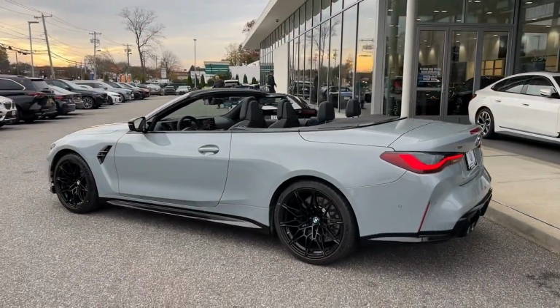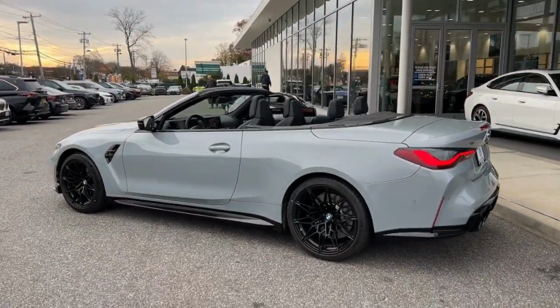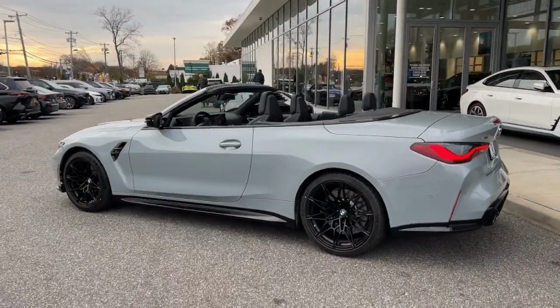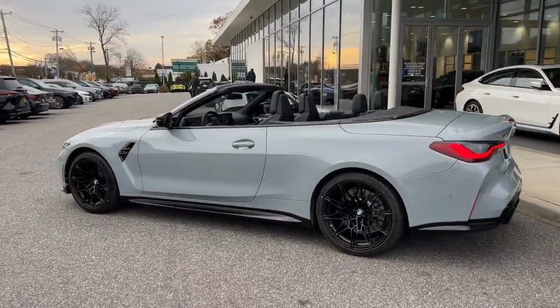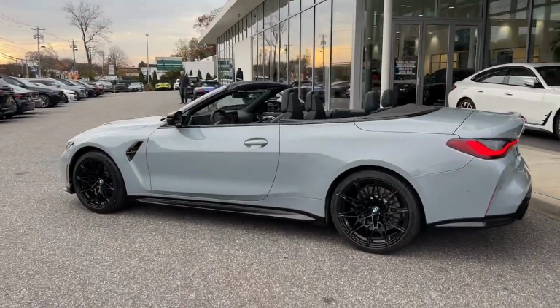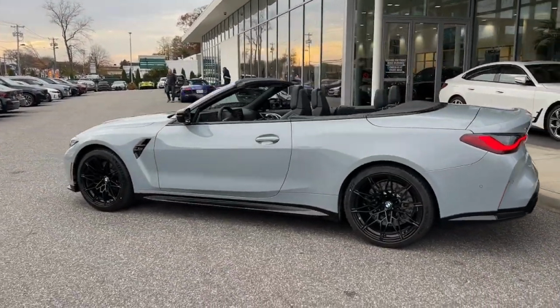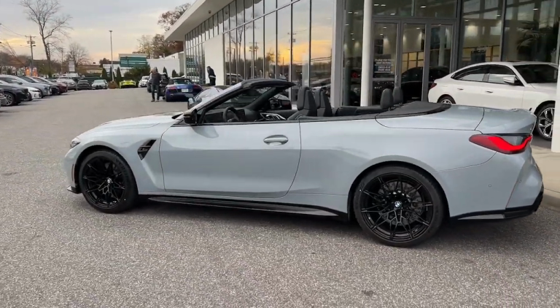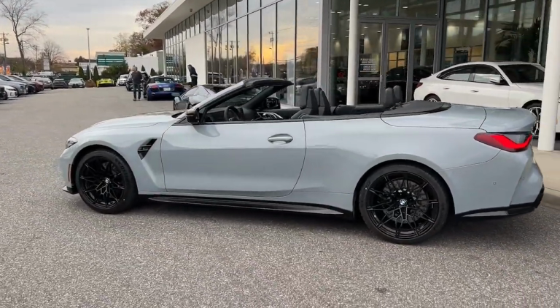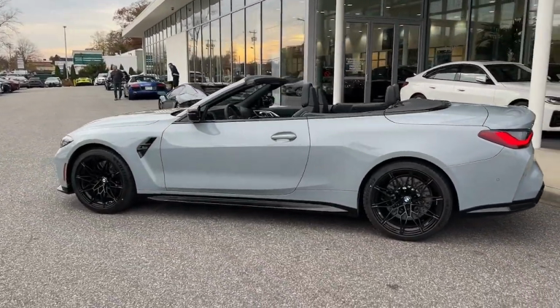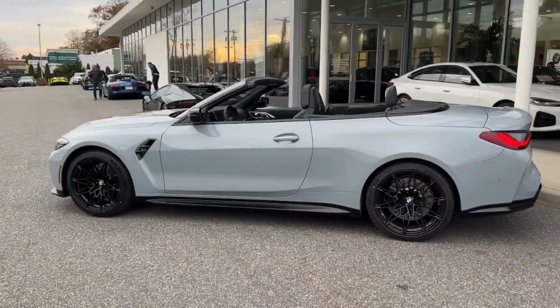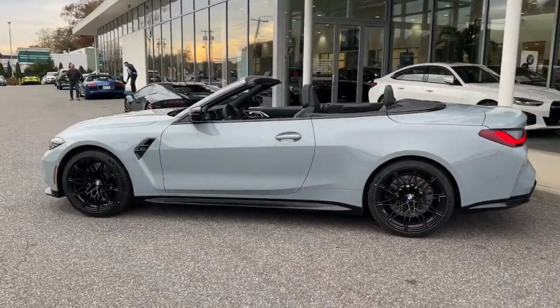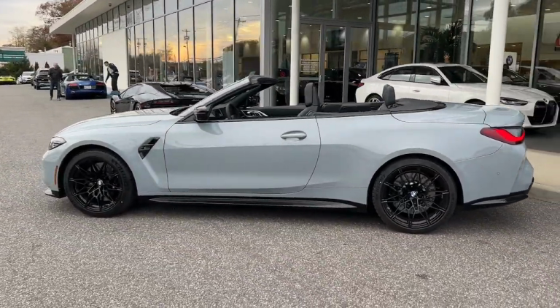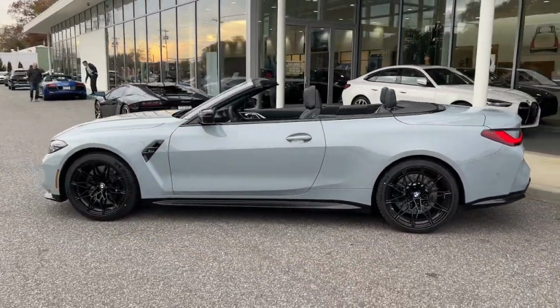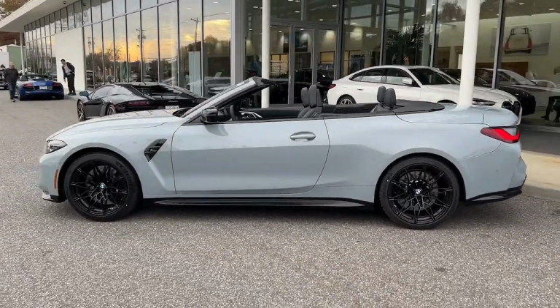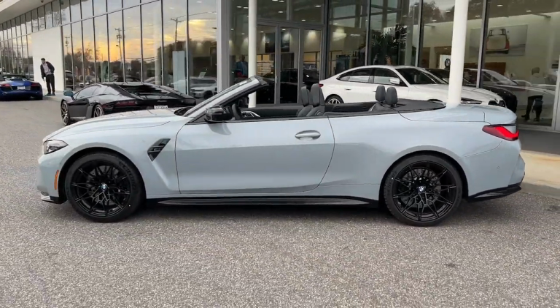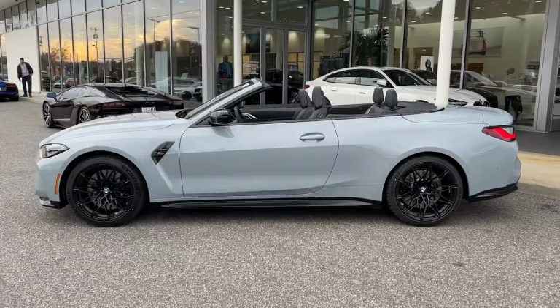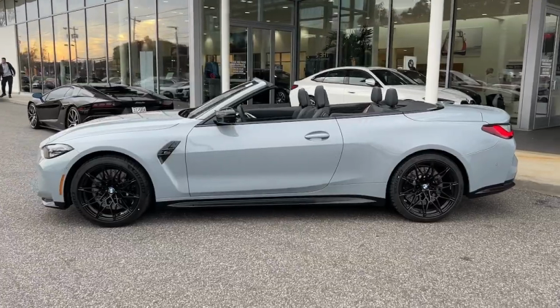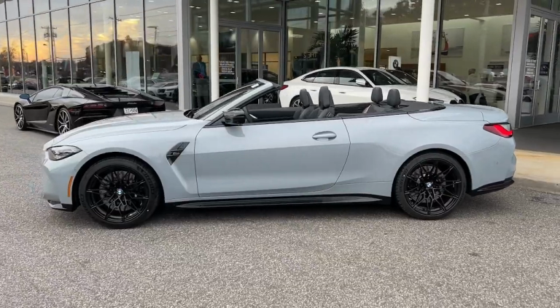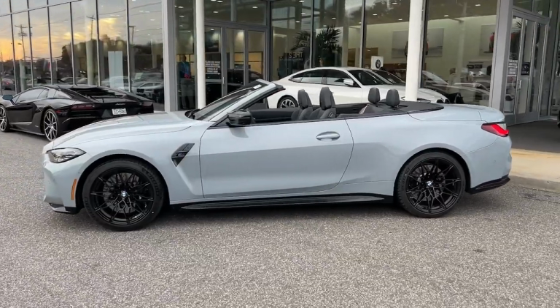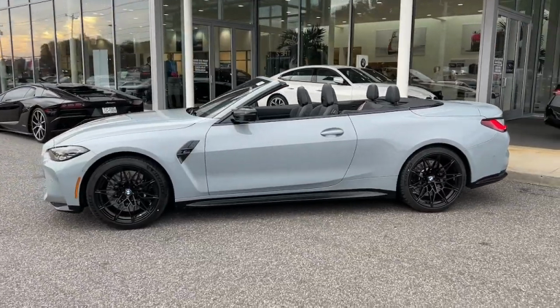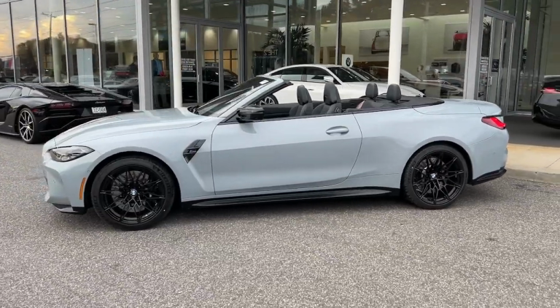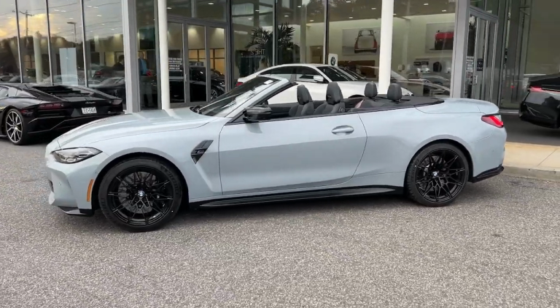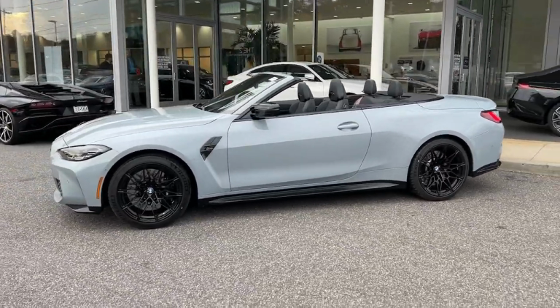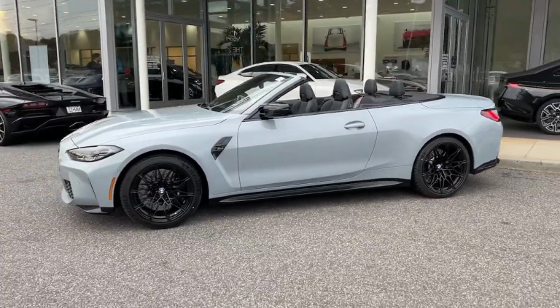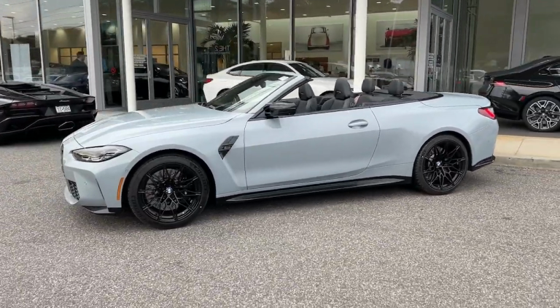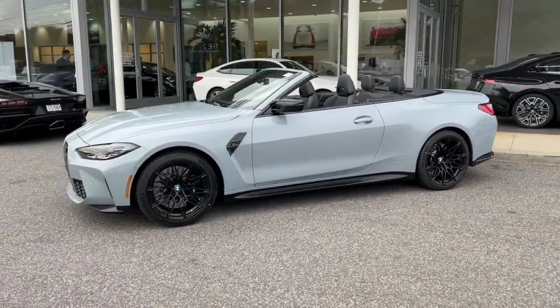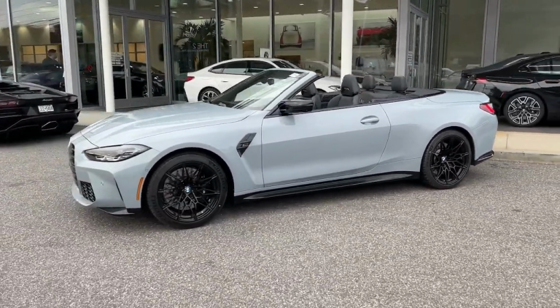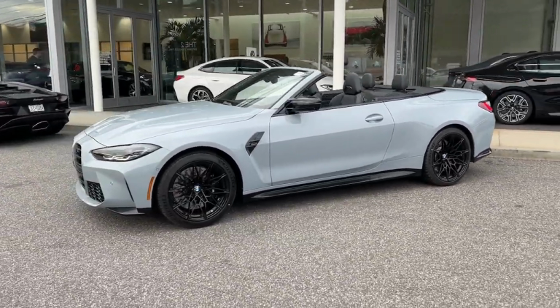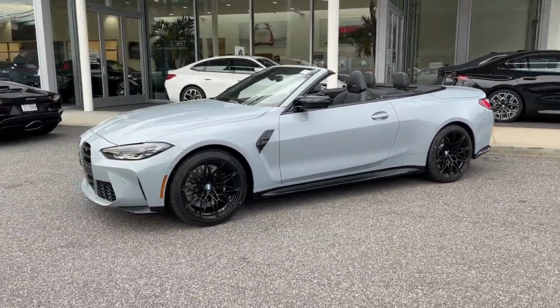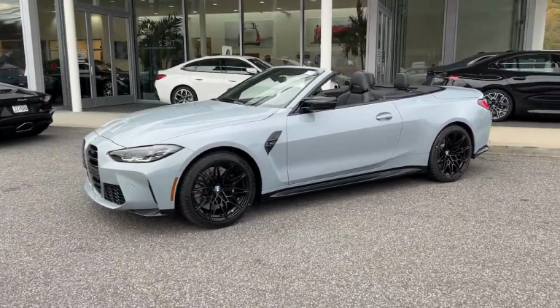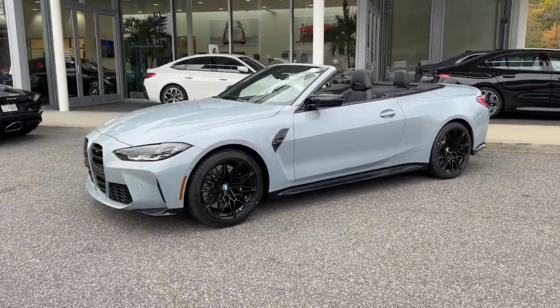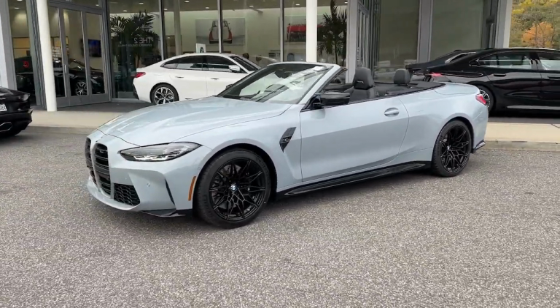Elegance was never so breathtaking. Drive a racing machine that will leave you breathless. Drive the M4 Coupe.